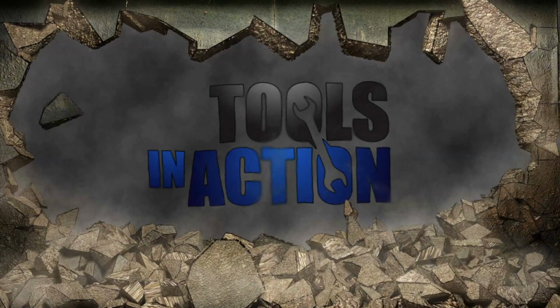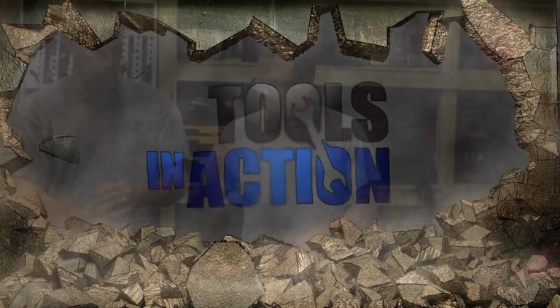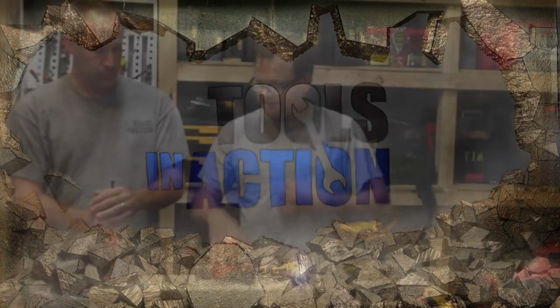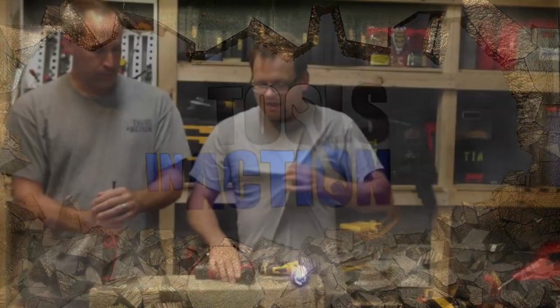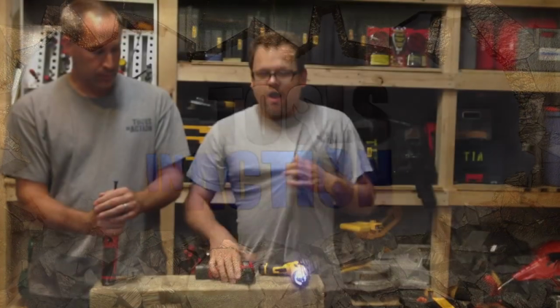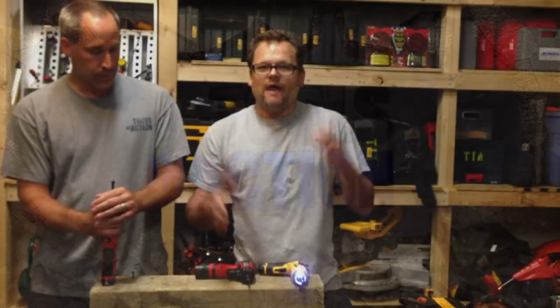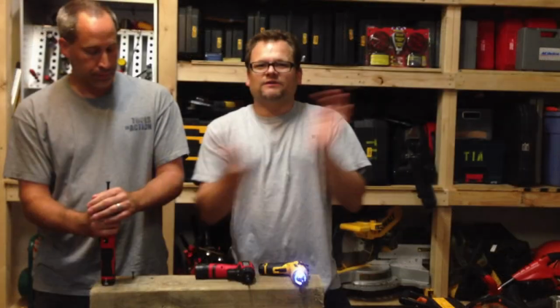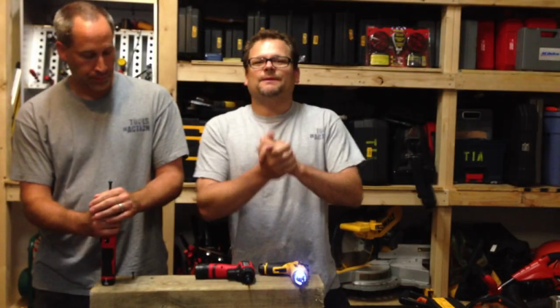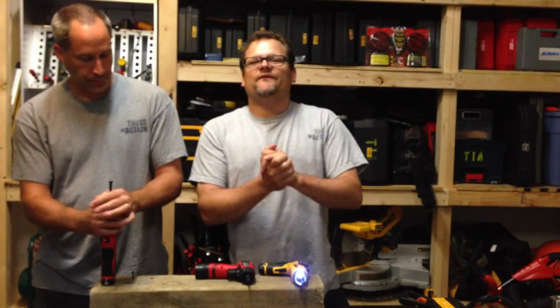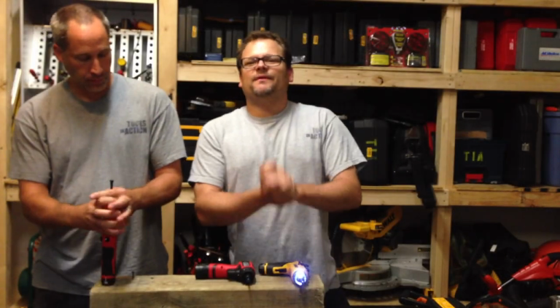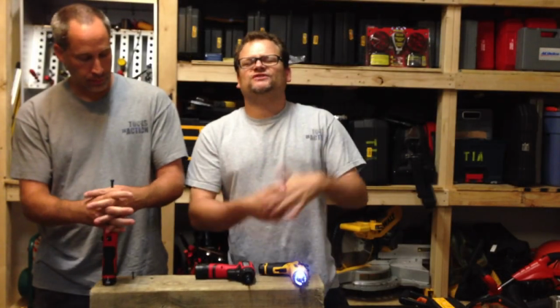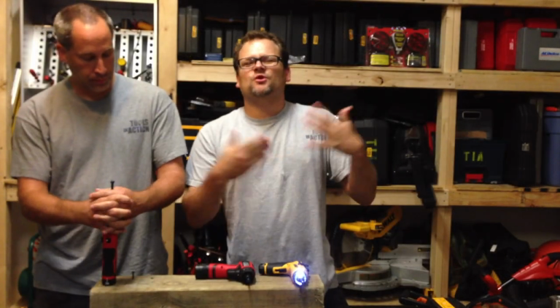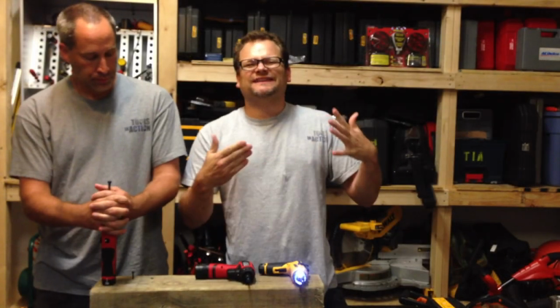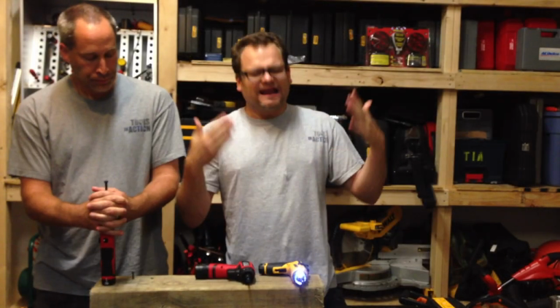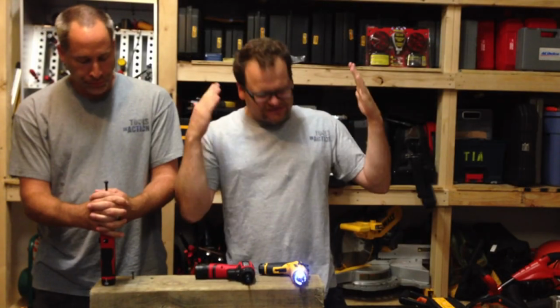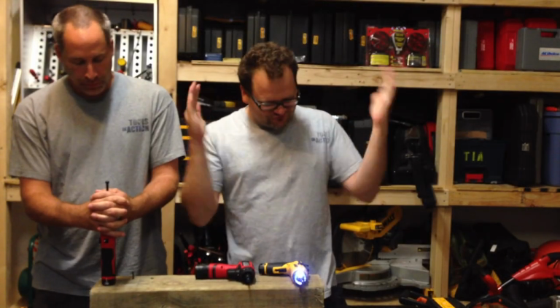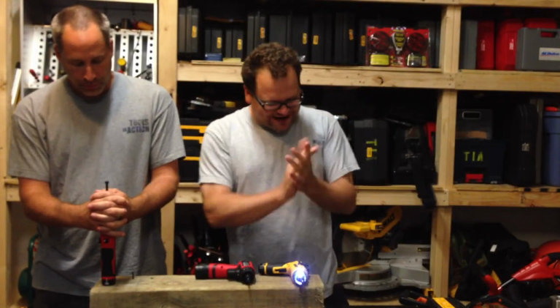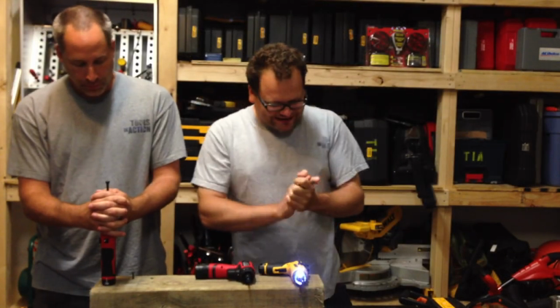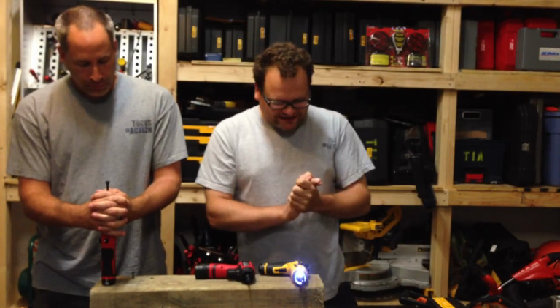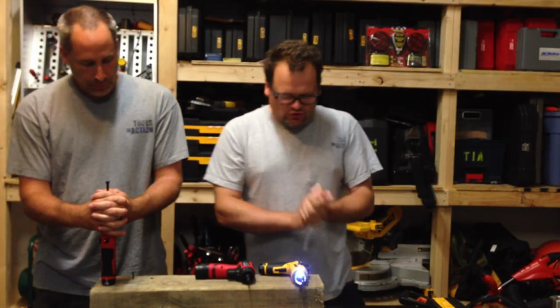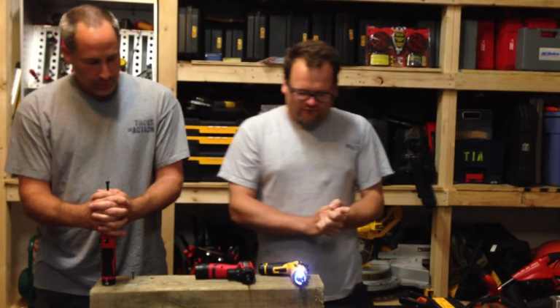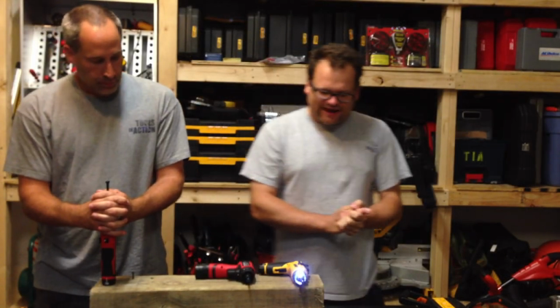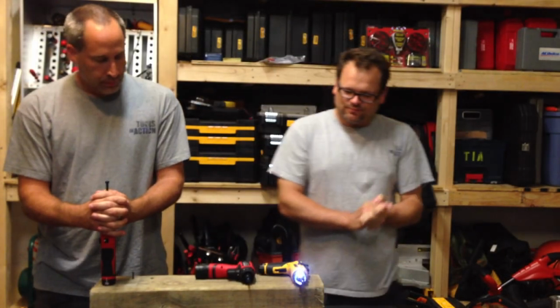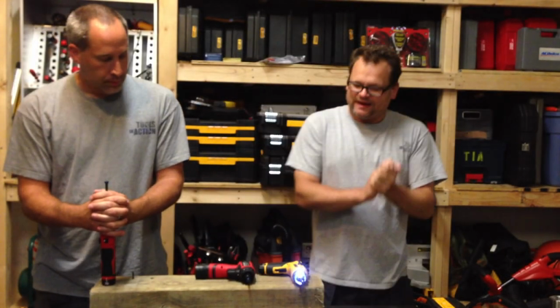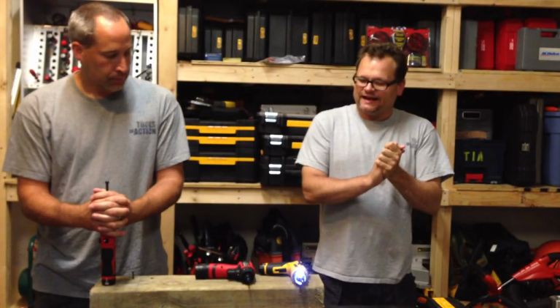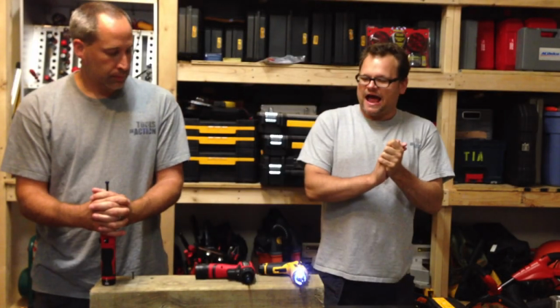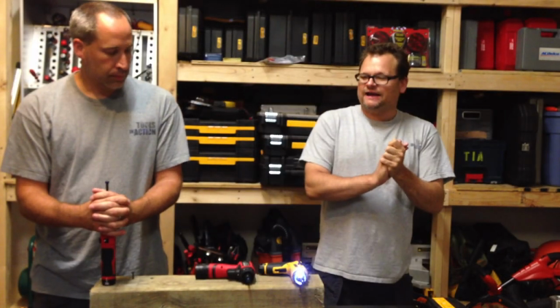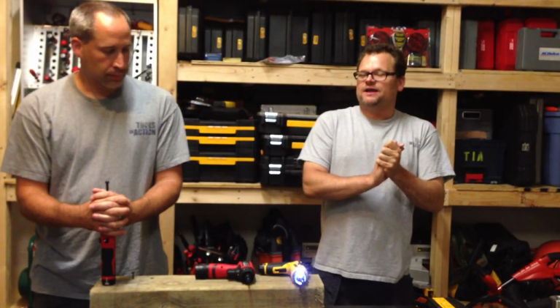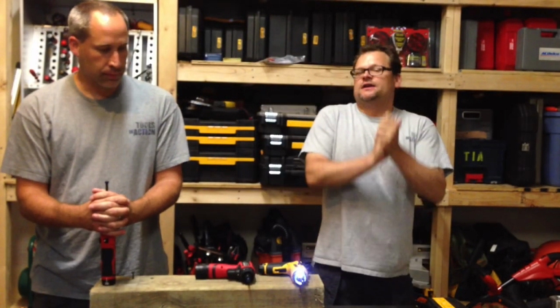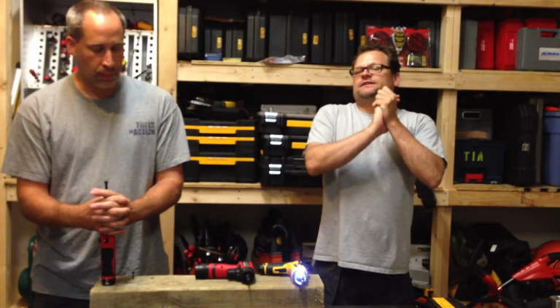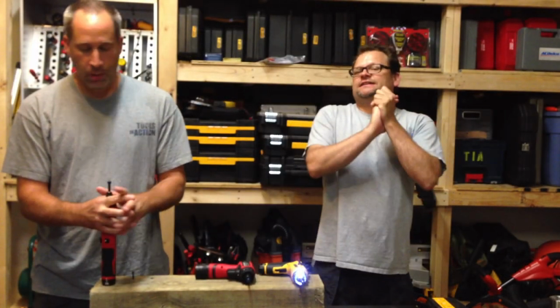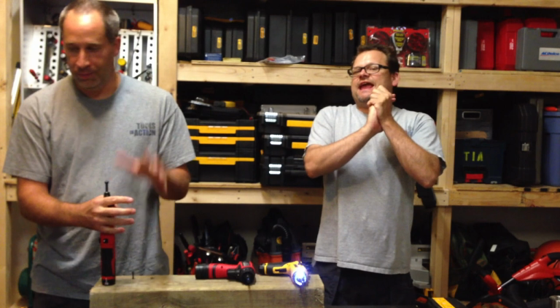All right, what's up everybody — Tools in Action, Friday Night Tool Fight, bringing it on today.